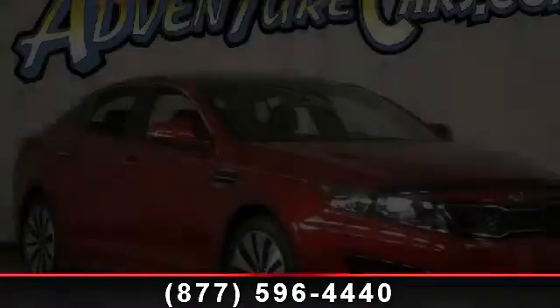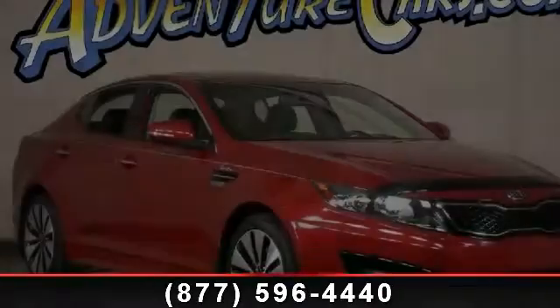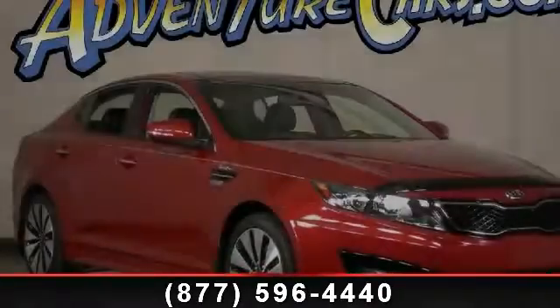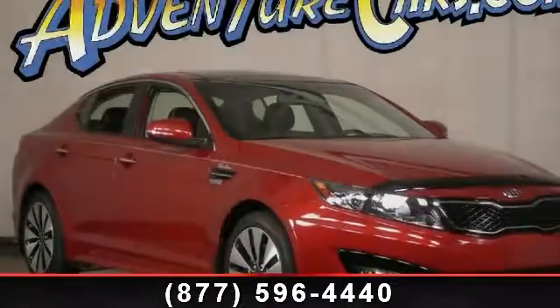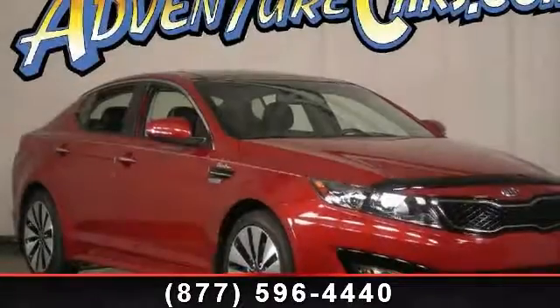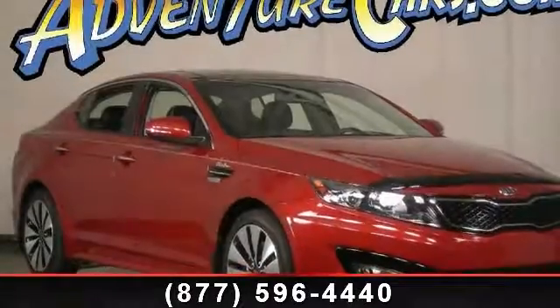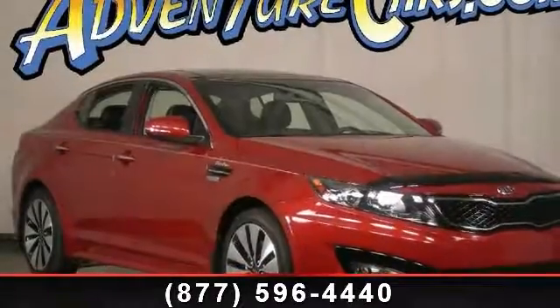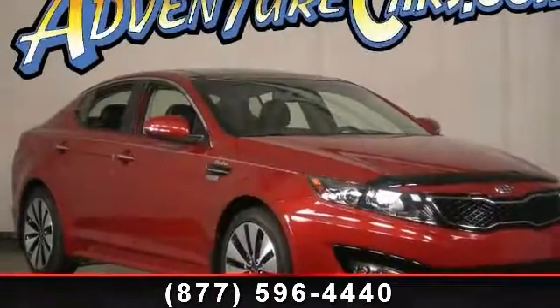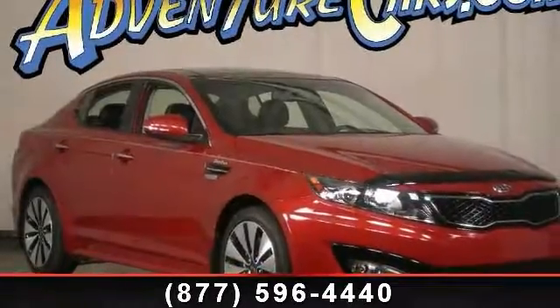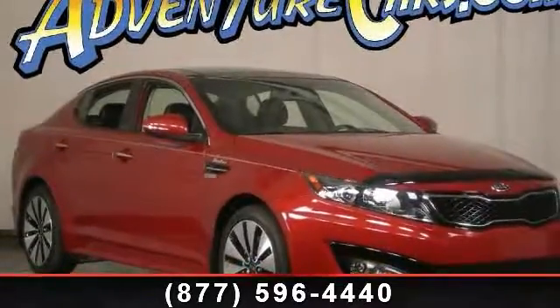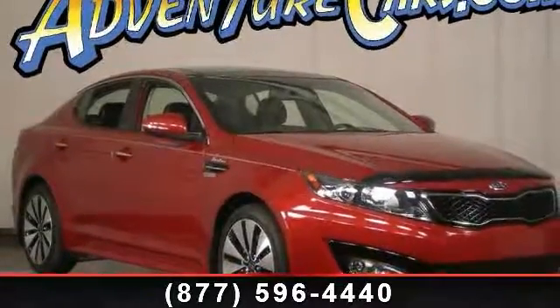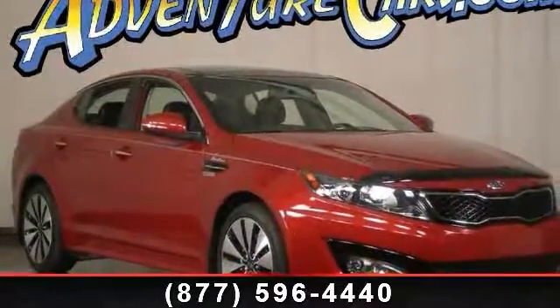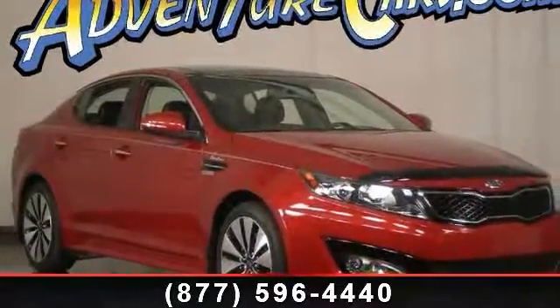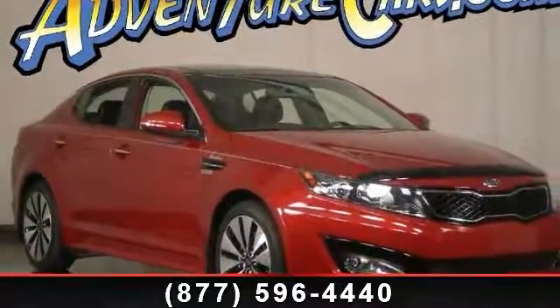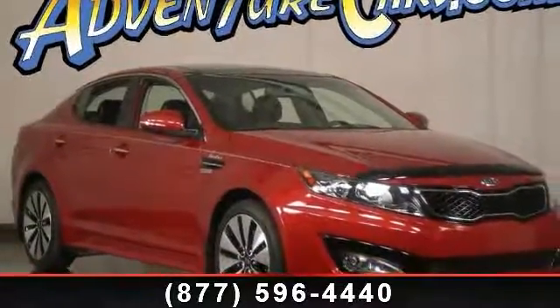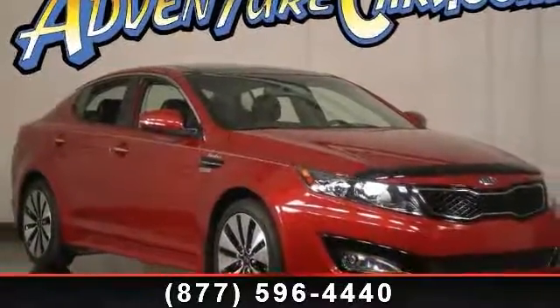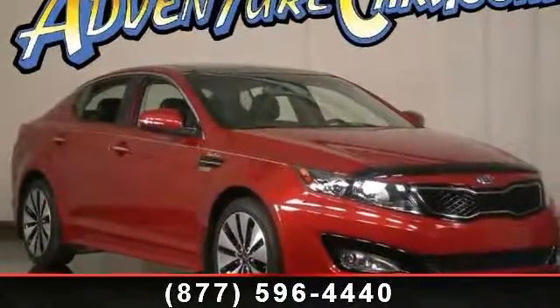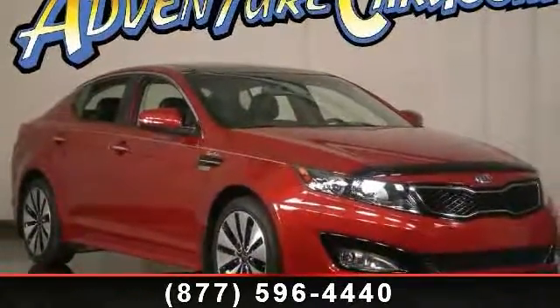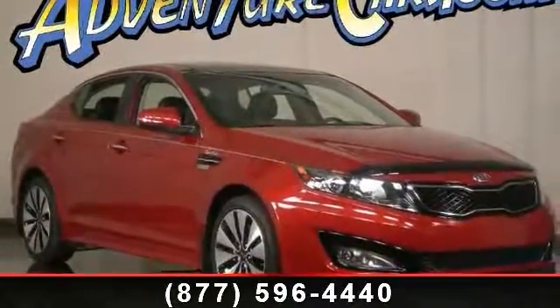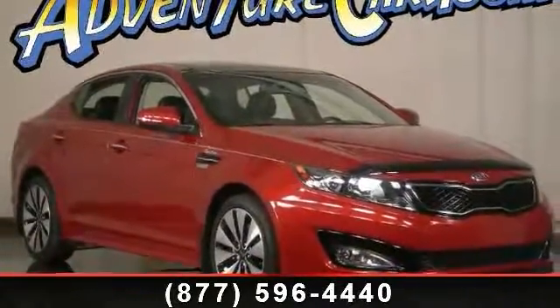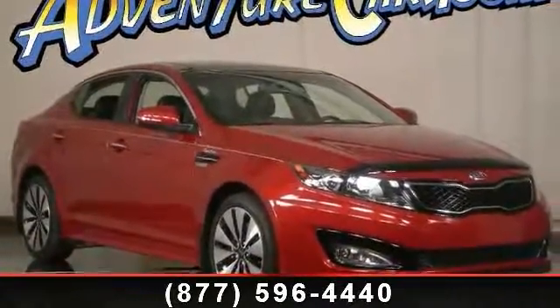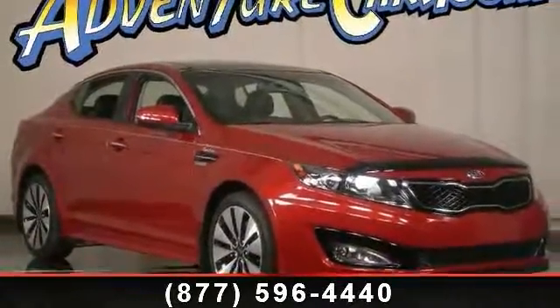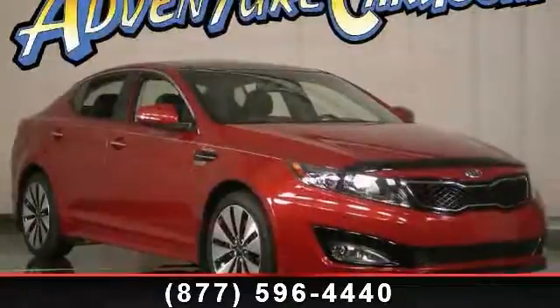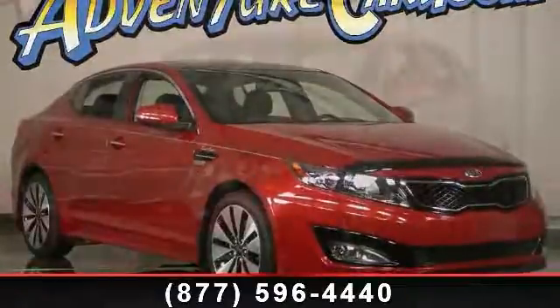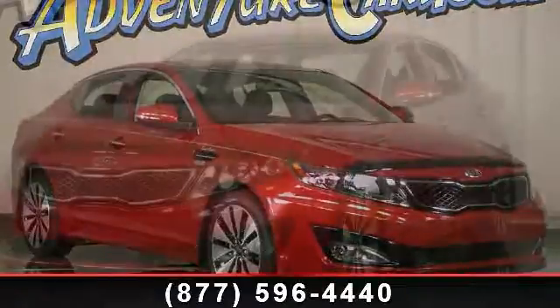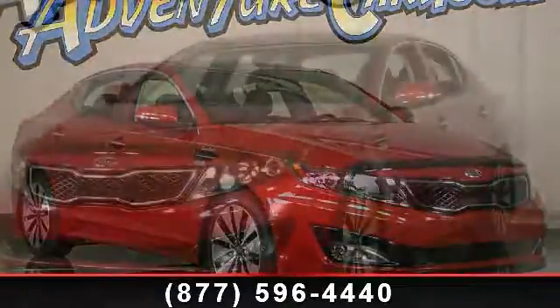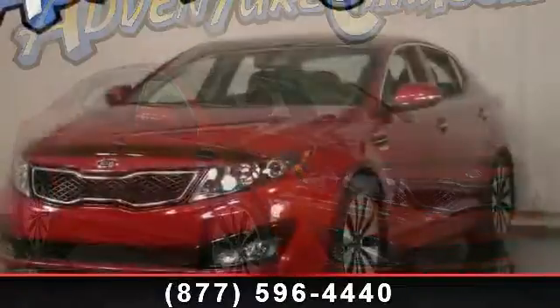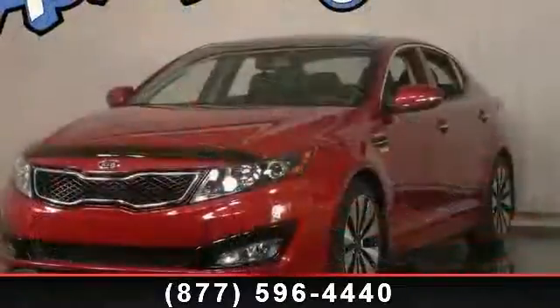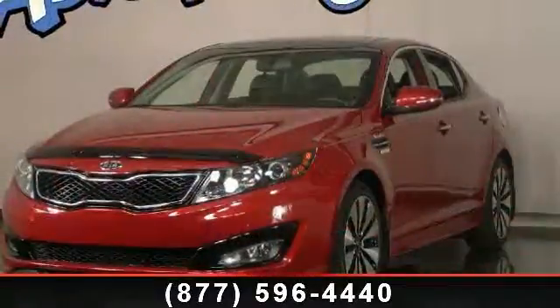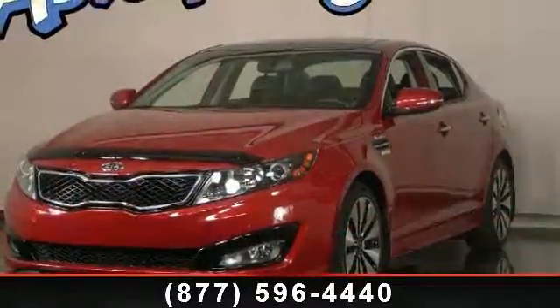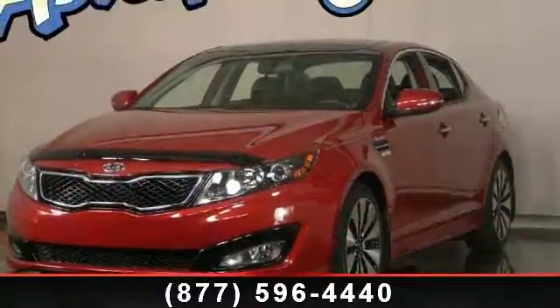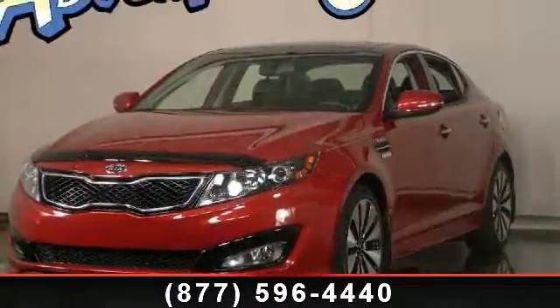Presenting the 2011 Kia Optima. If you are looking for a first-rate auto, this one could be yours today.